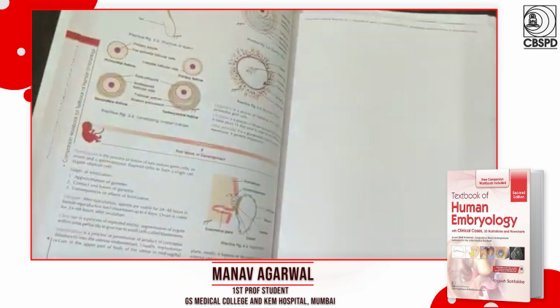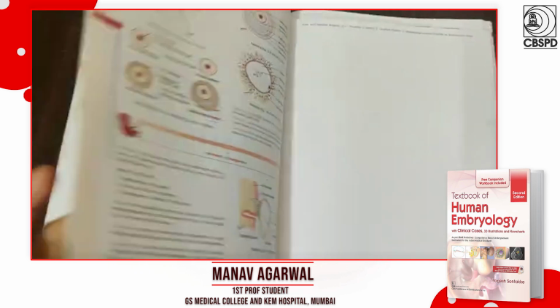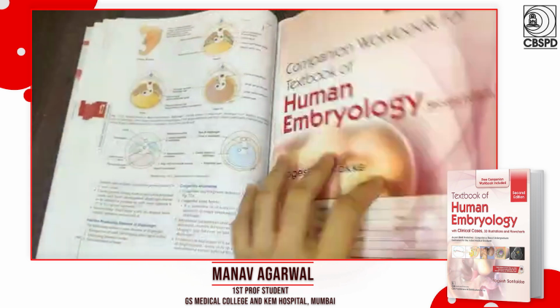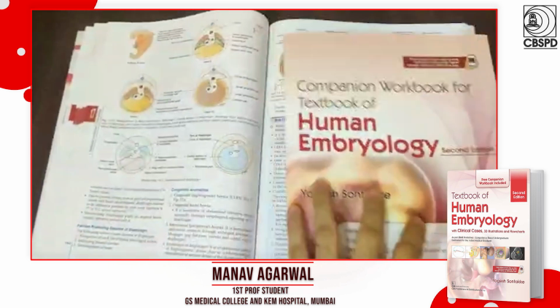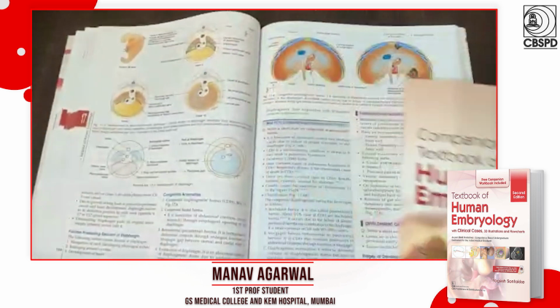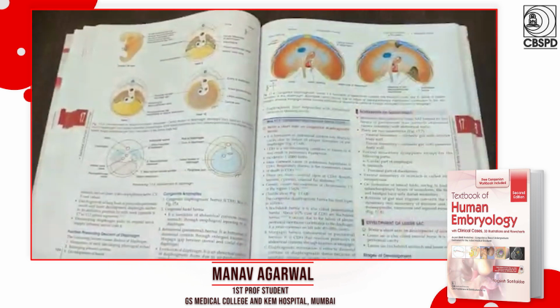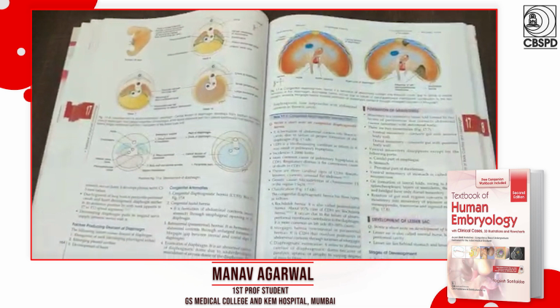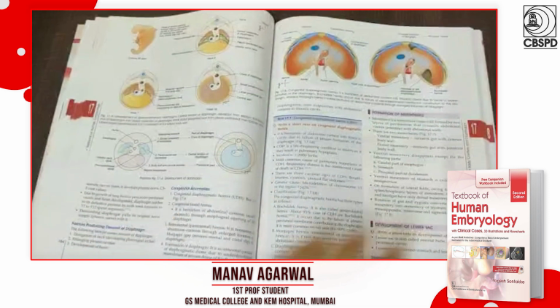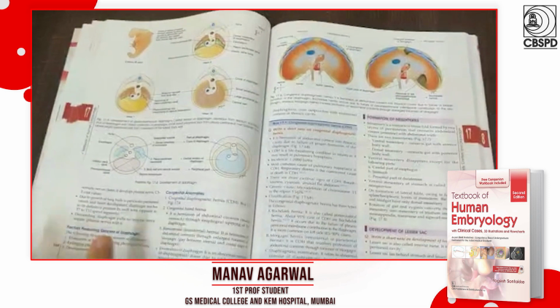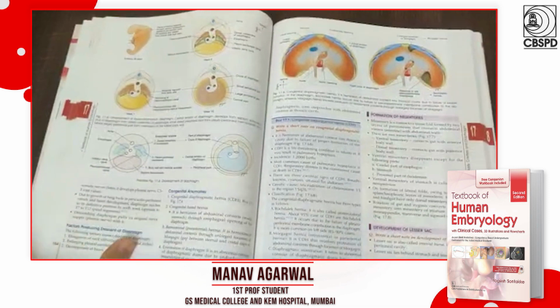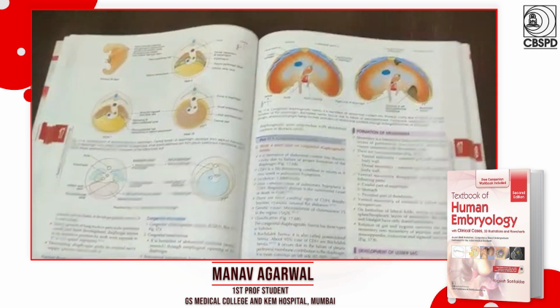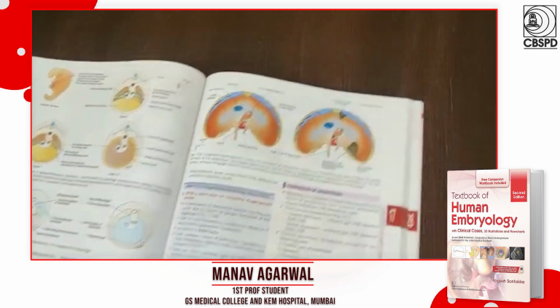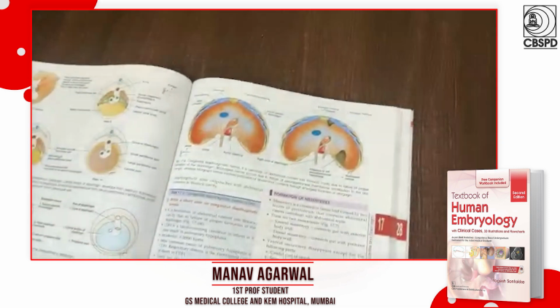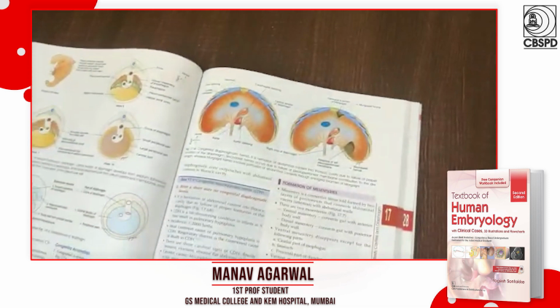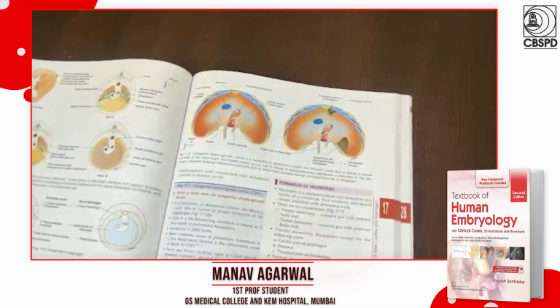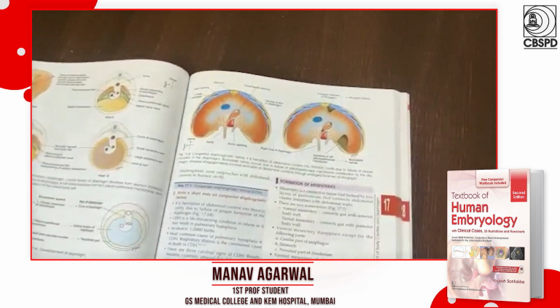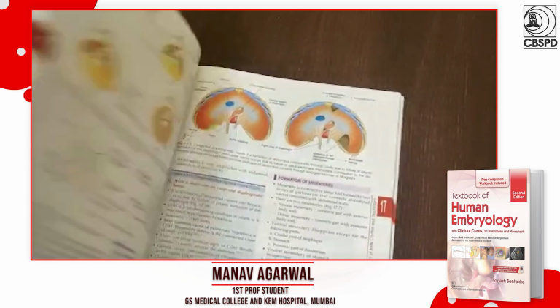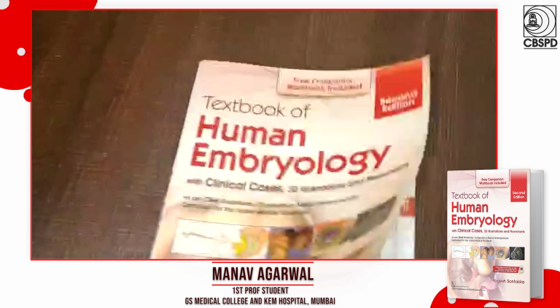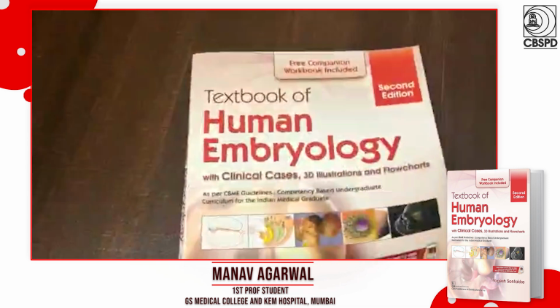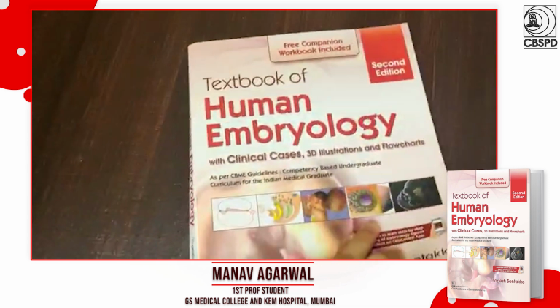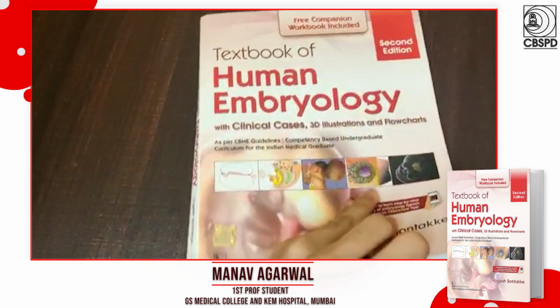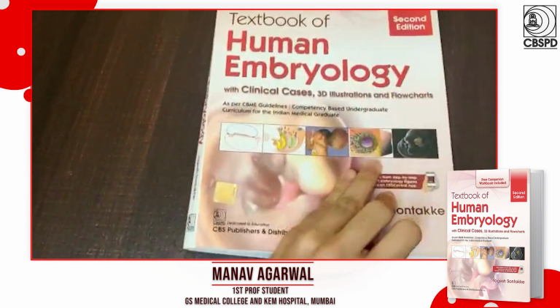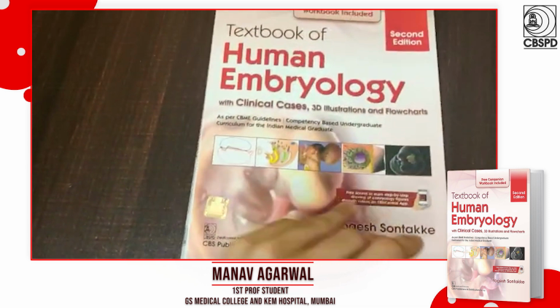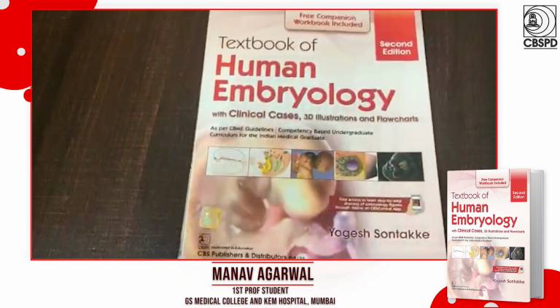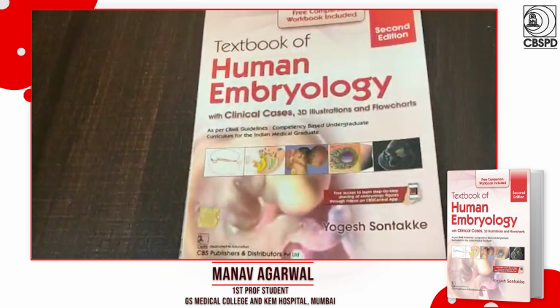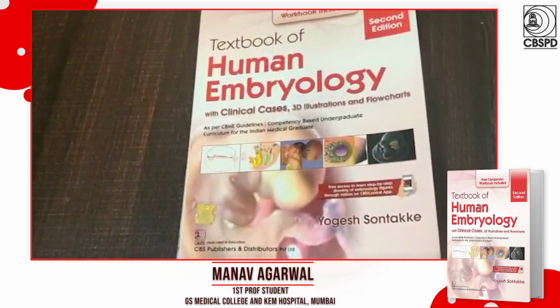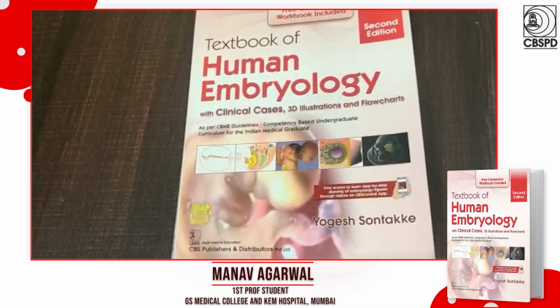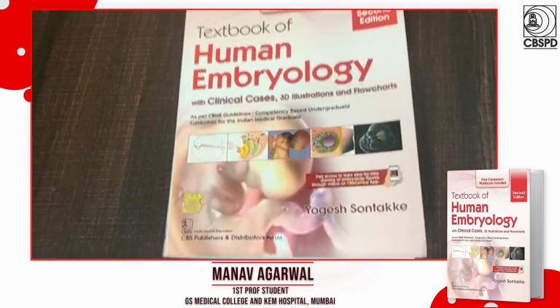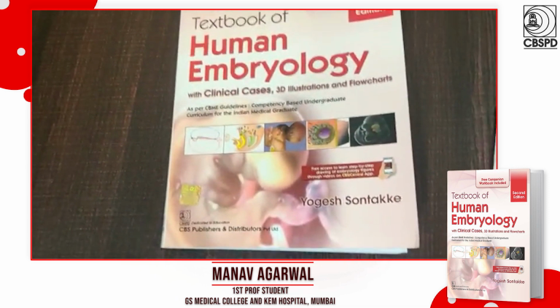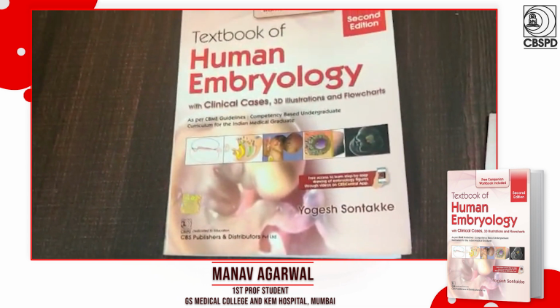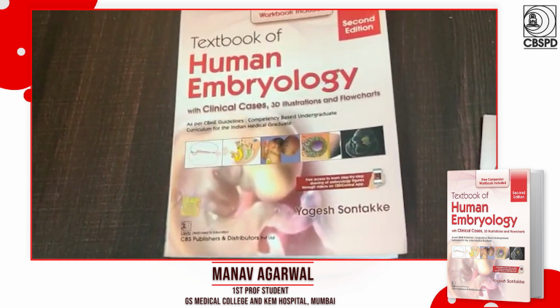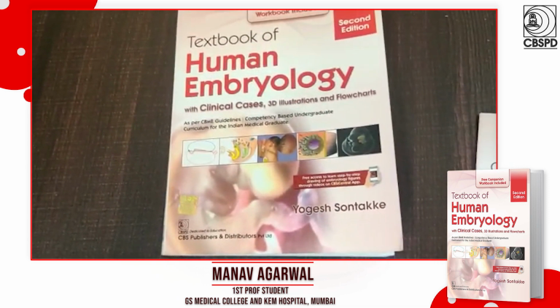So I would highly recommend you getting the Human Embryology, Second Edition — this one.